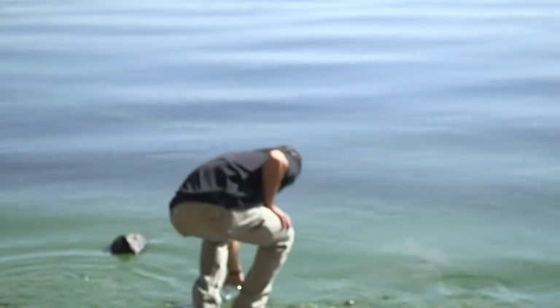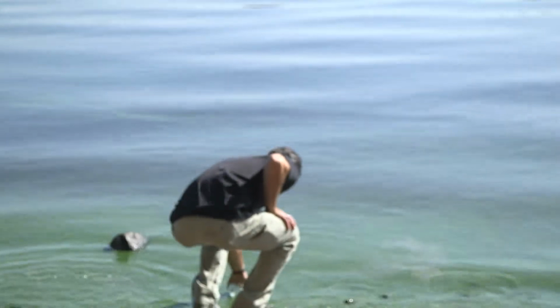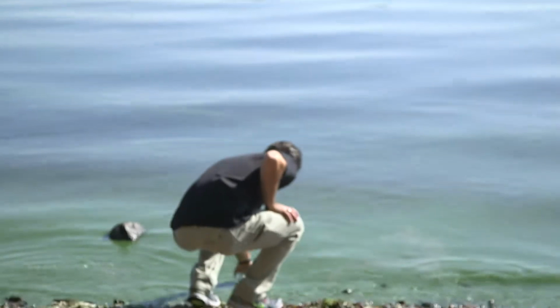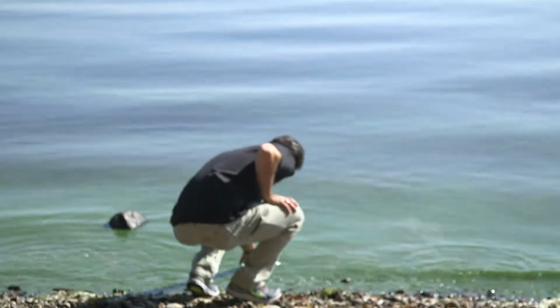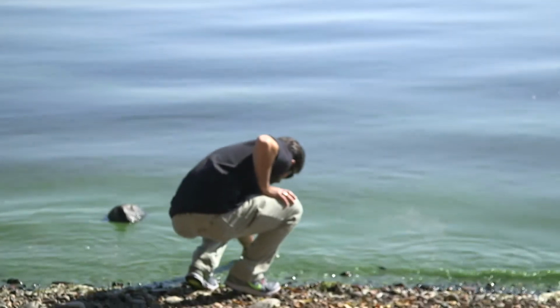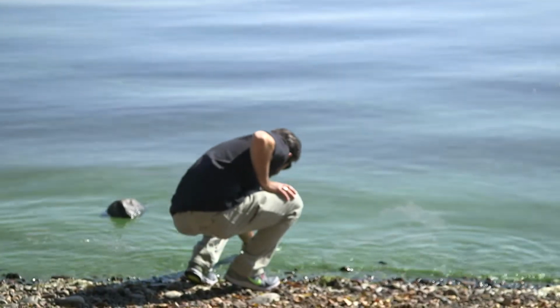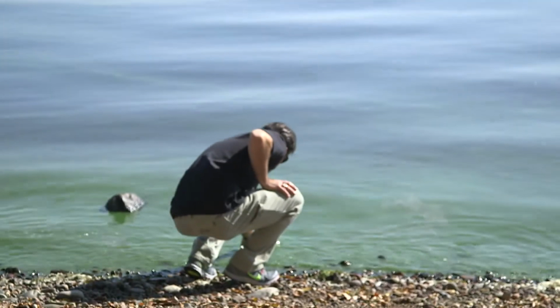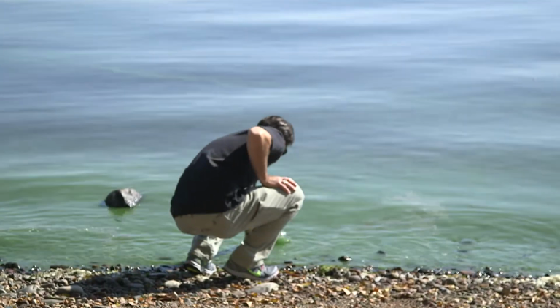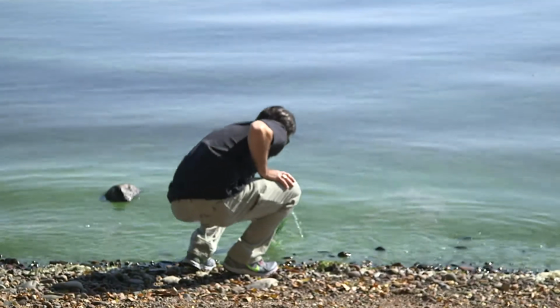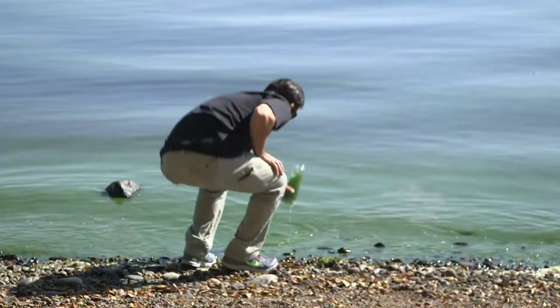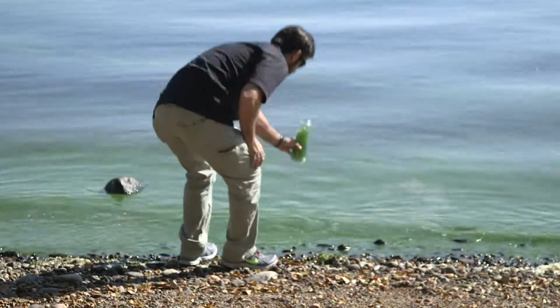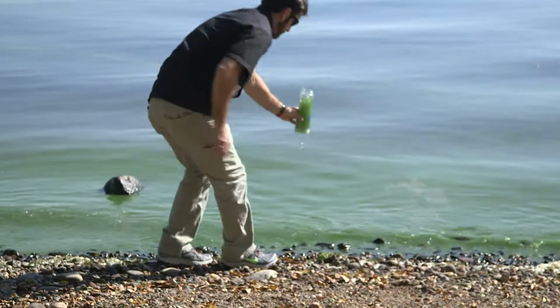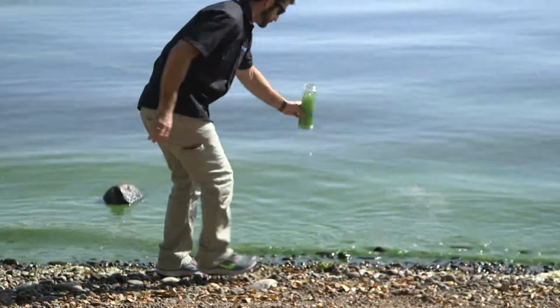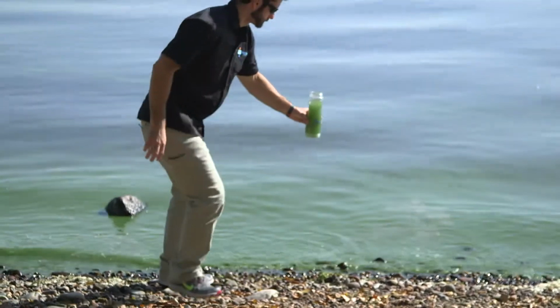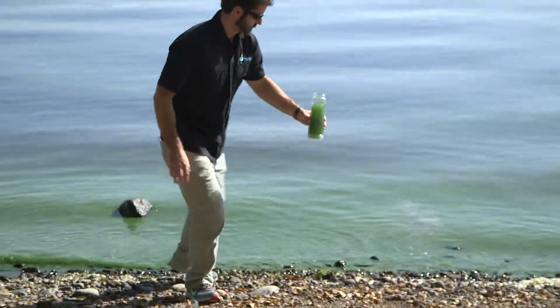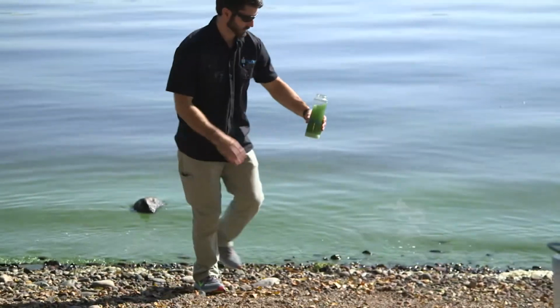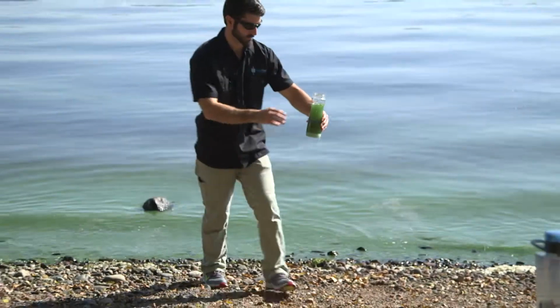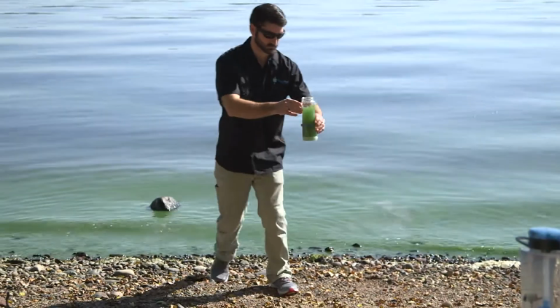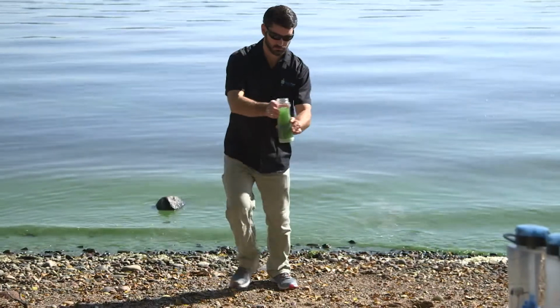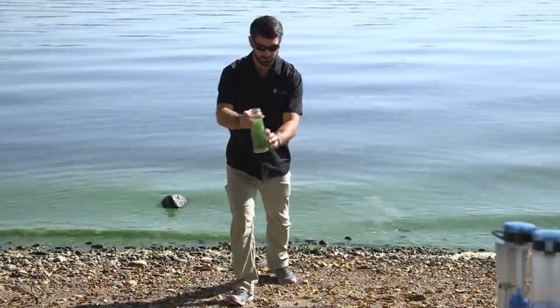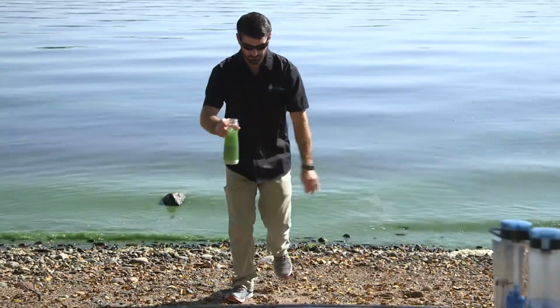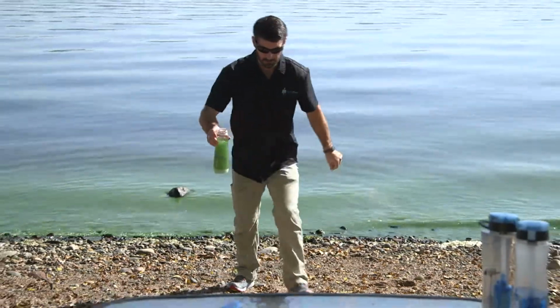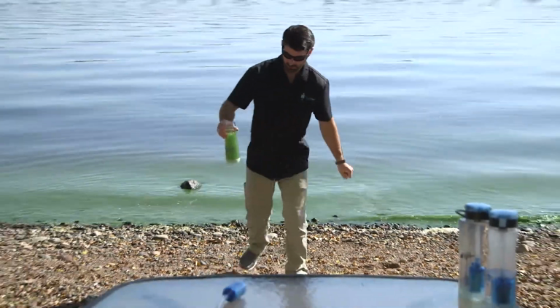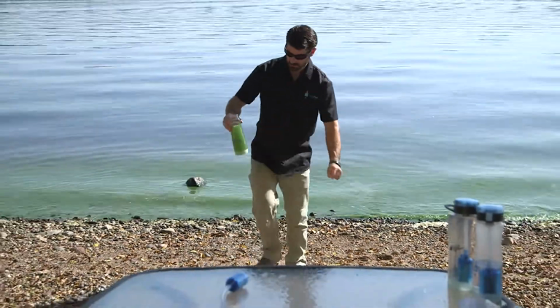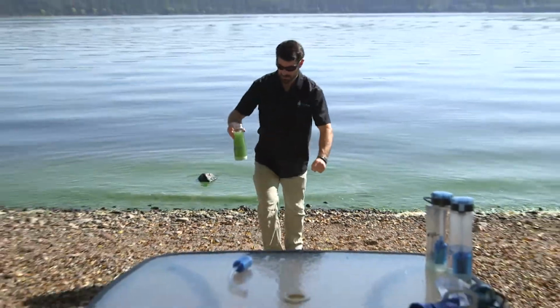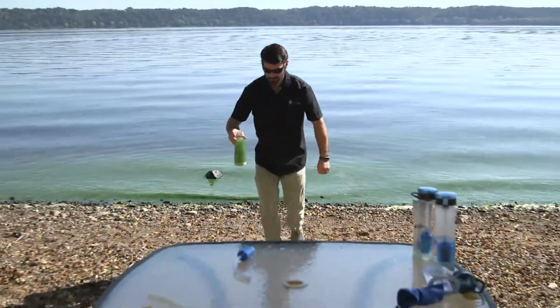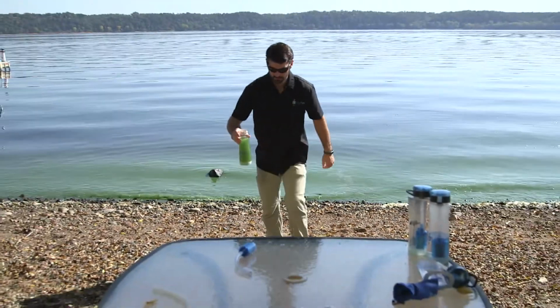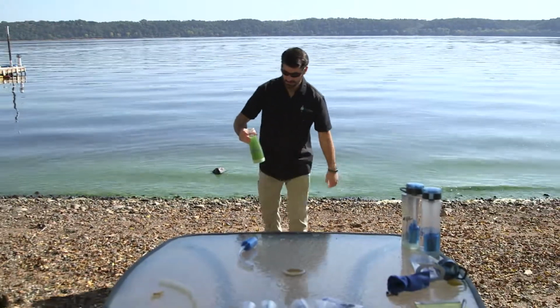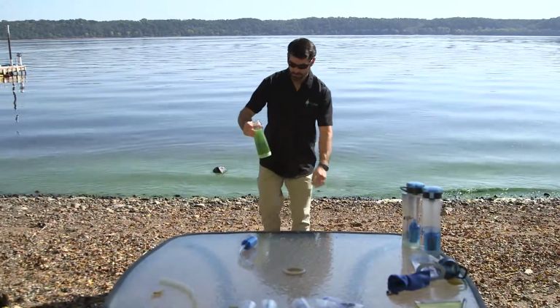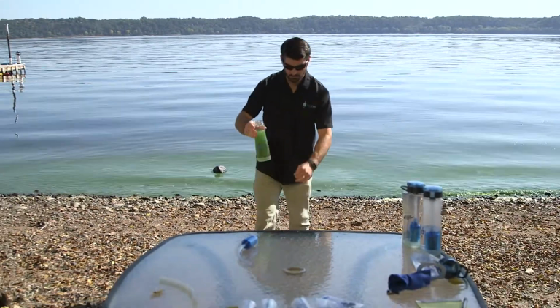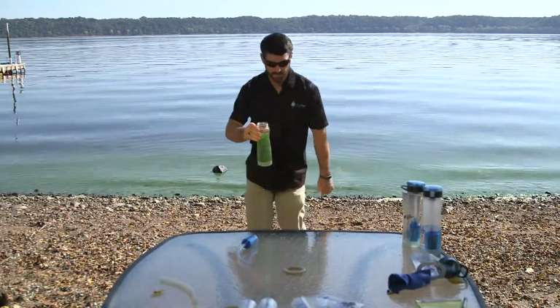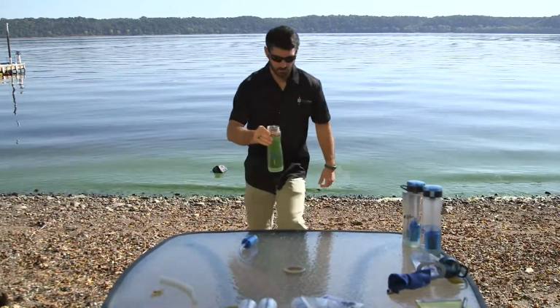Welcome. We're here to introduce RapidPure Intrepid Water Bottle Filtration. Our filtration system is a game-changing filtration system.